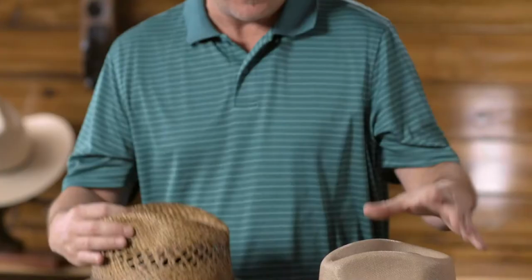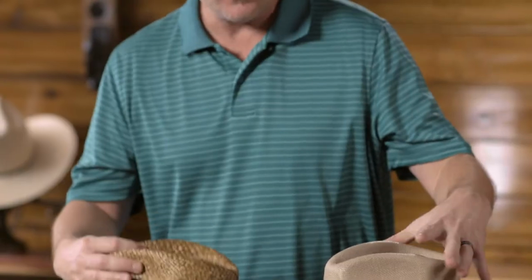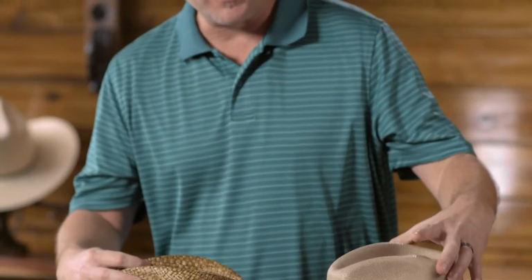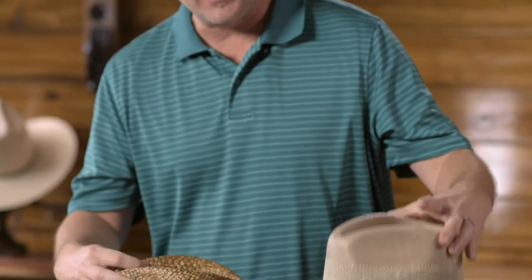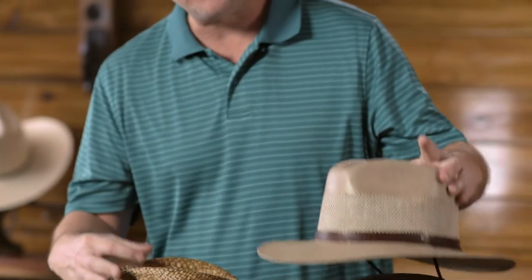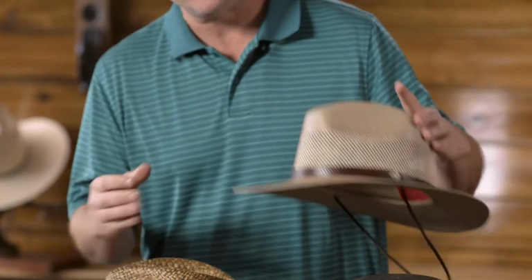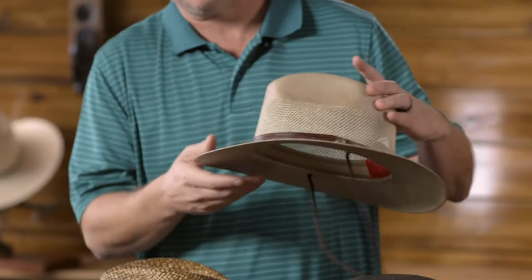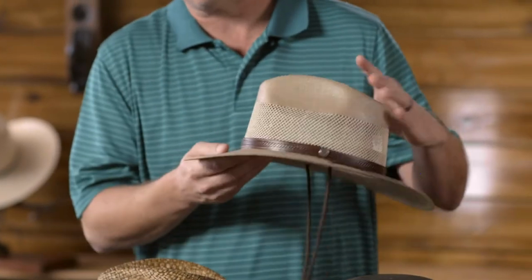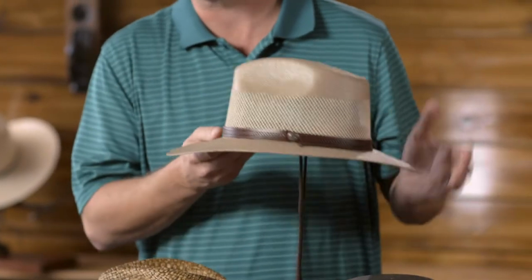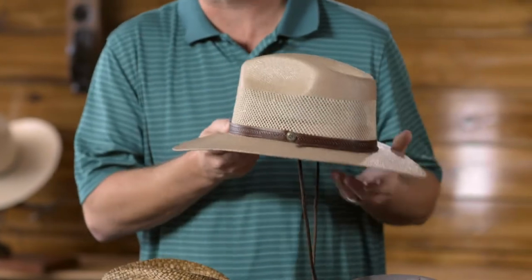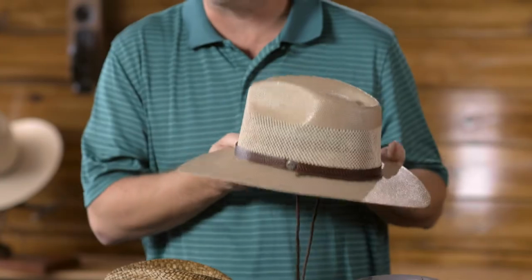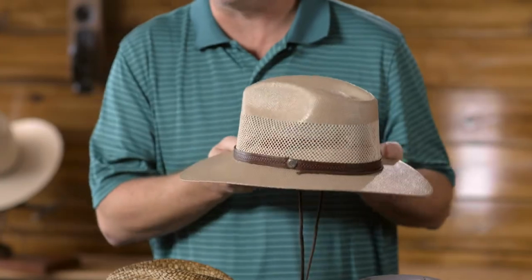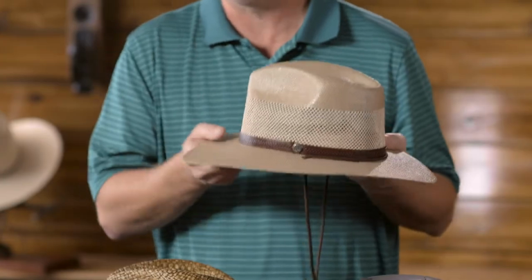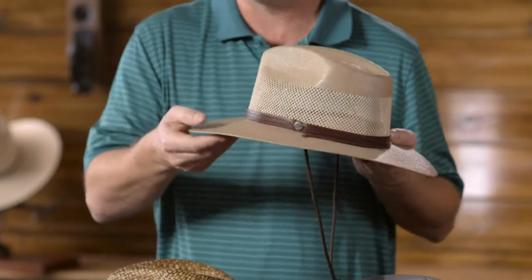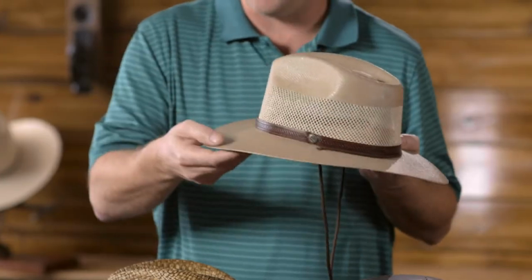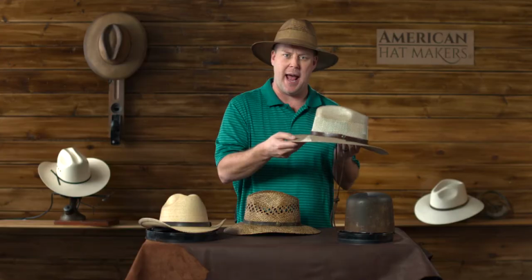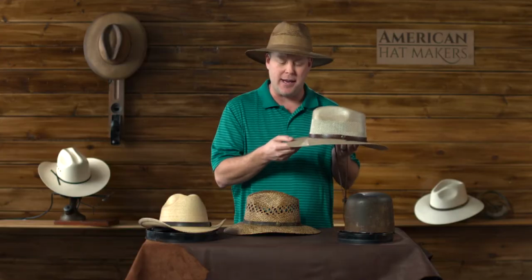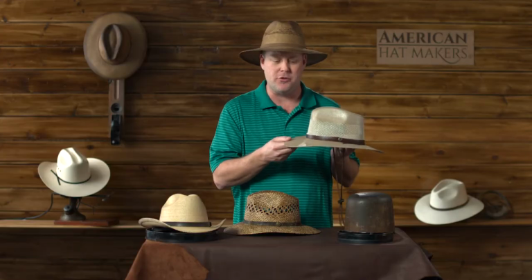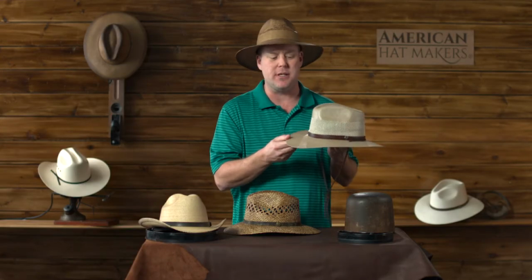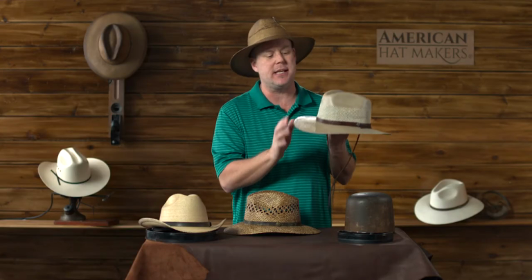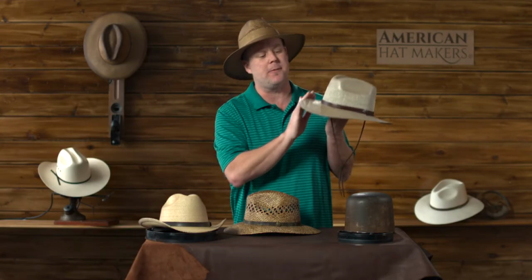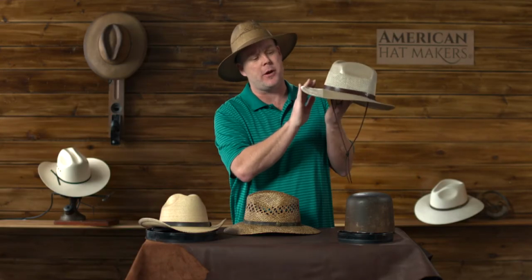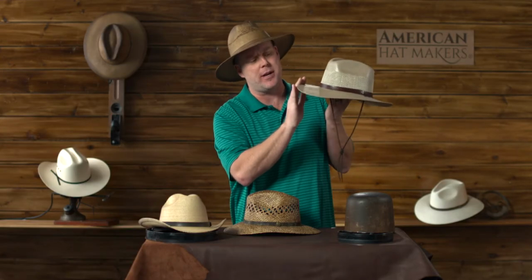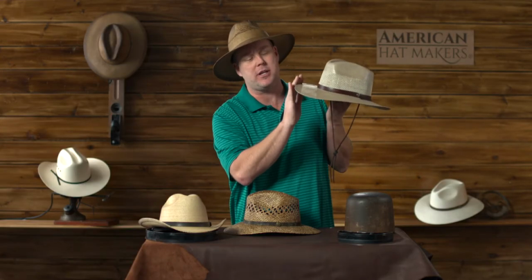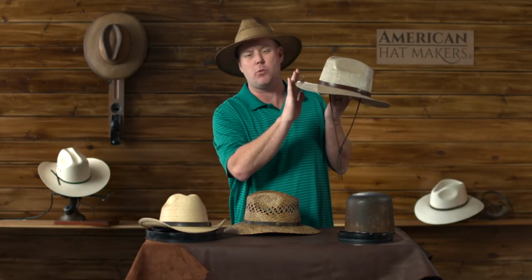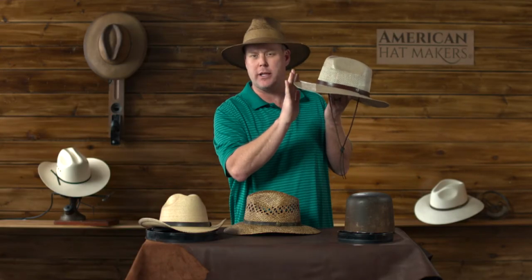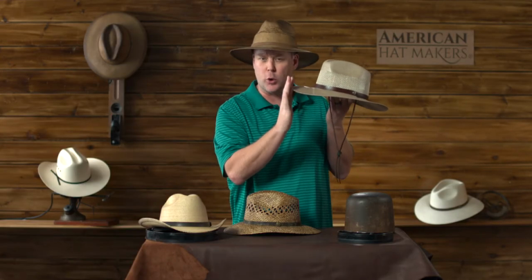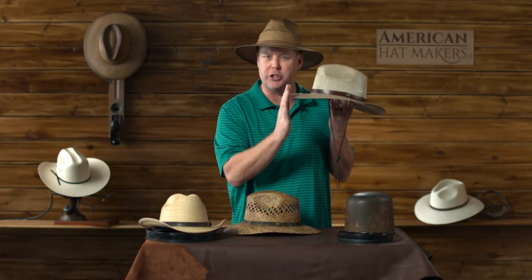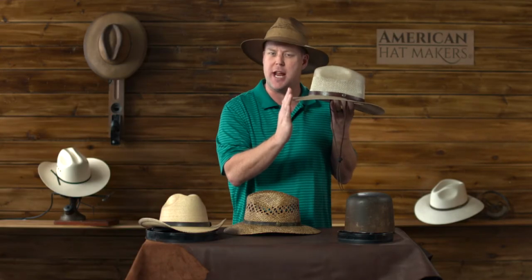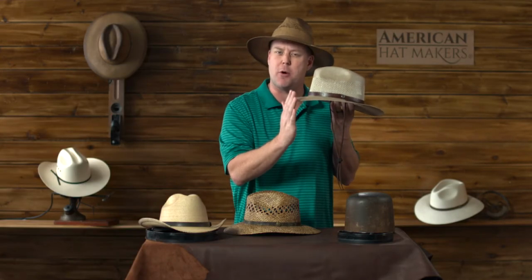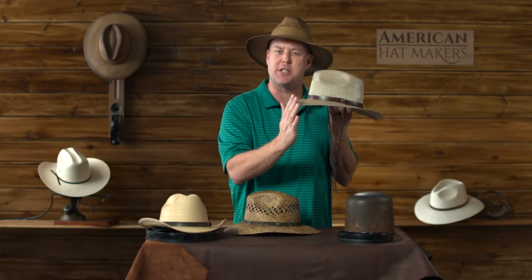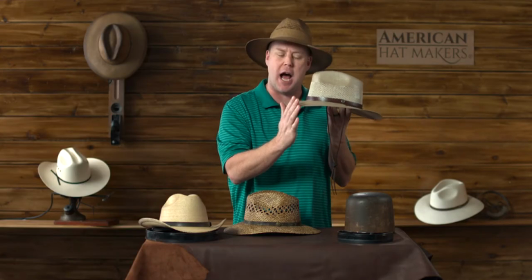Here on my left is a much firmer straw hat. As you can see, it's very rigid and it really holds its shape over time.